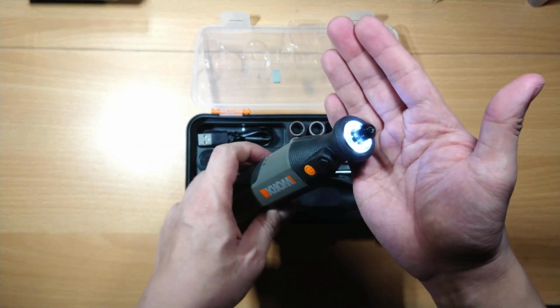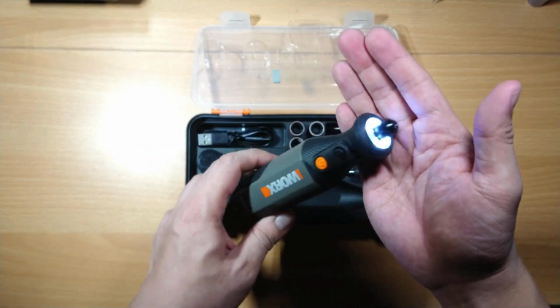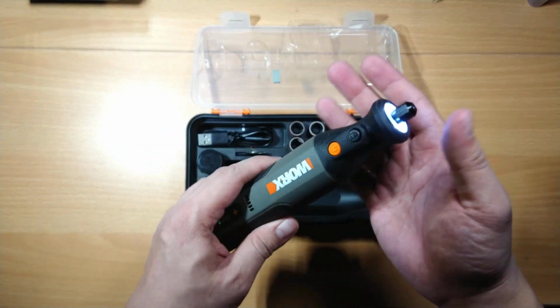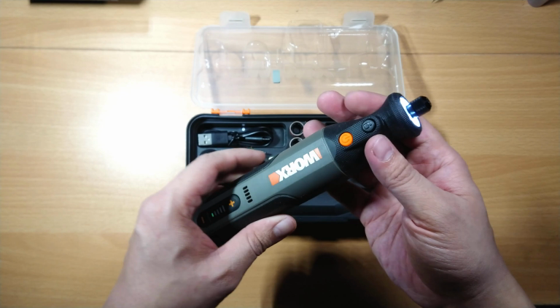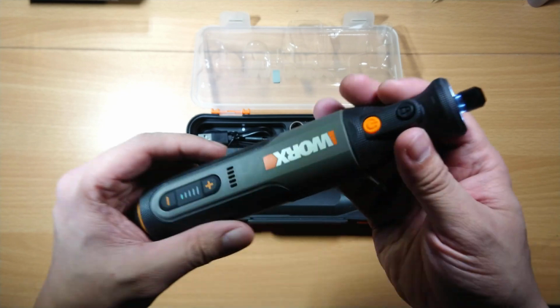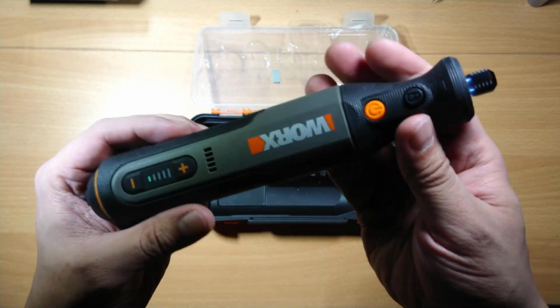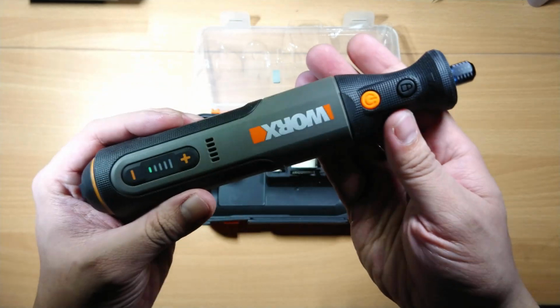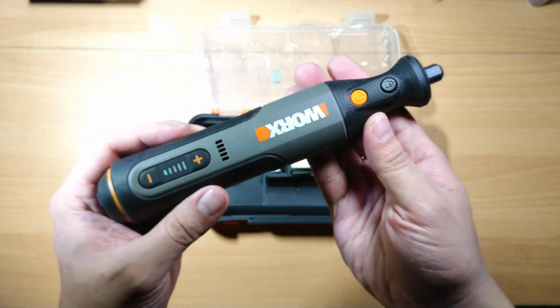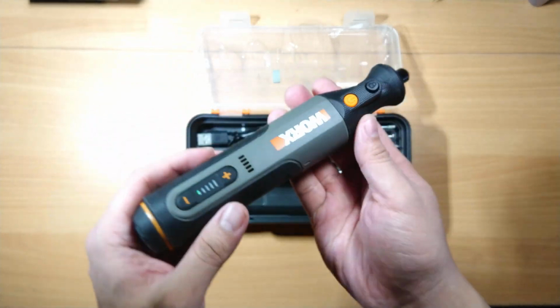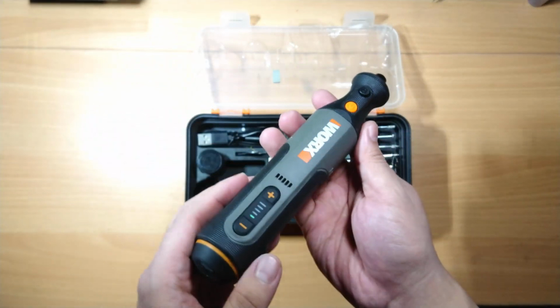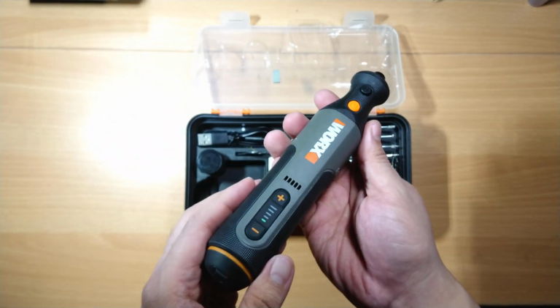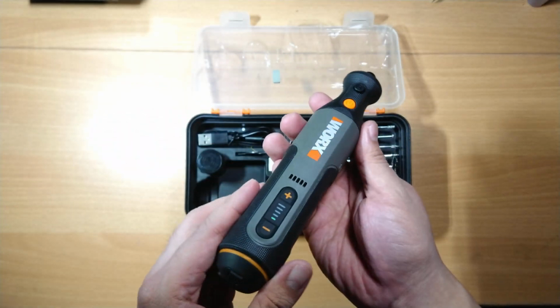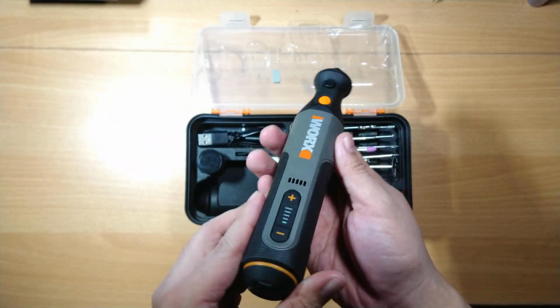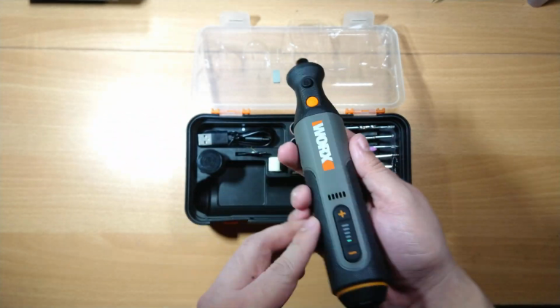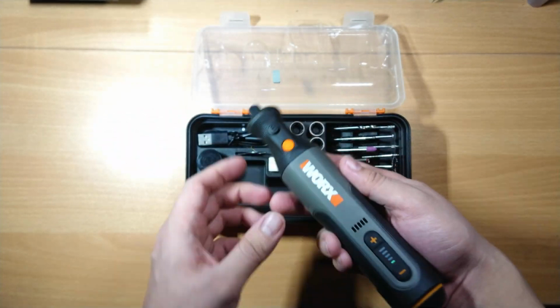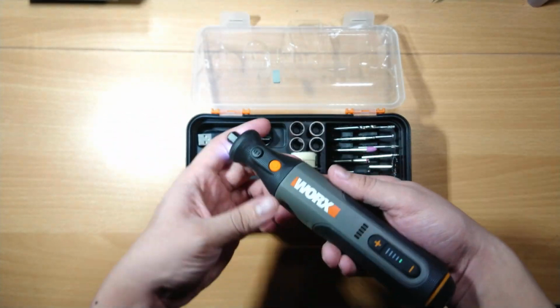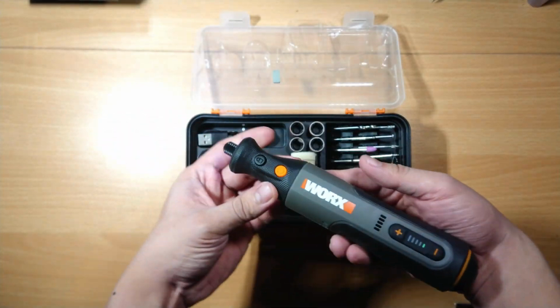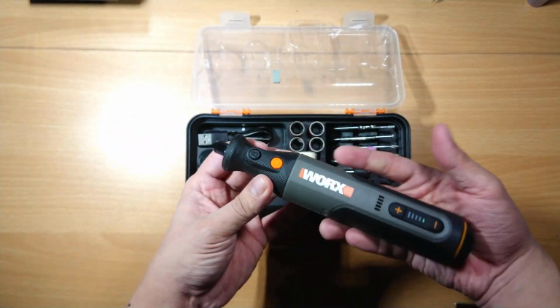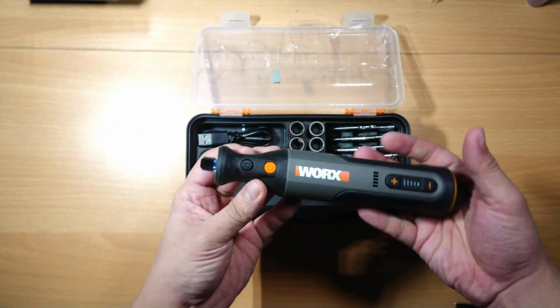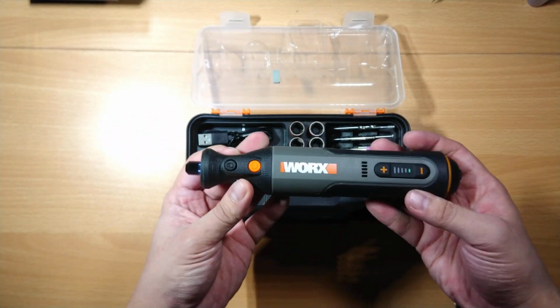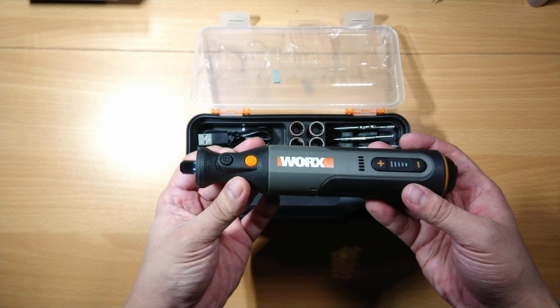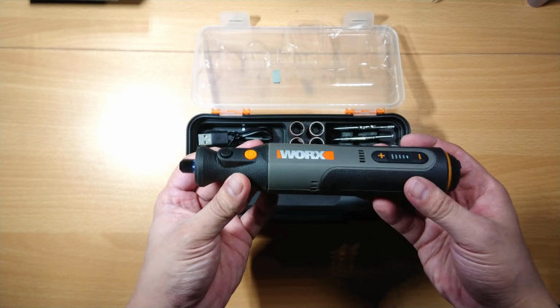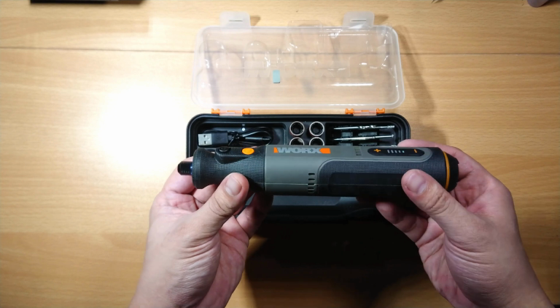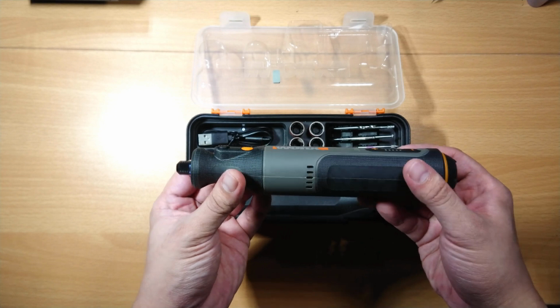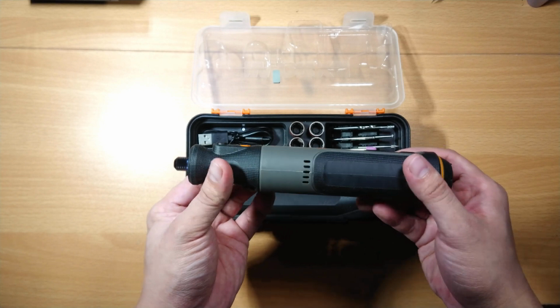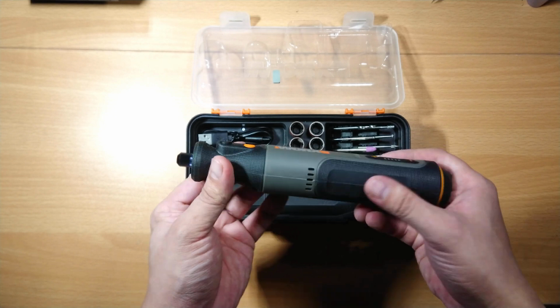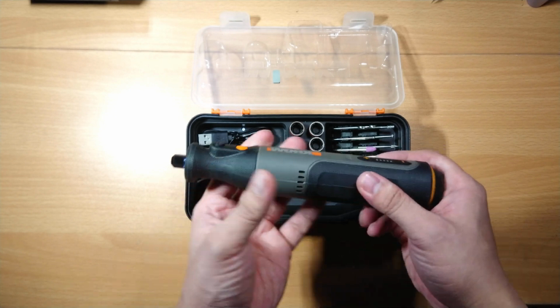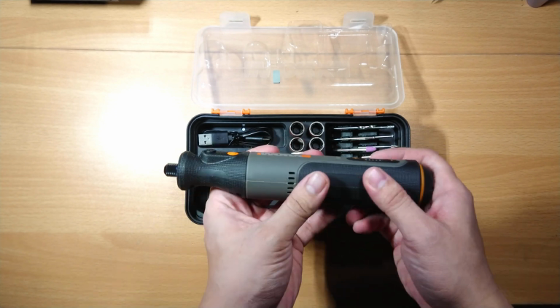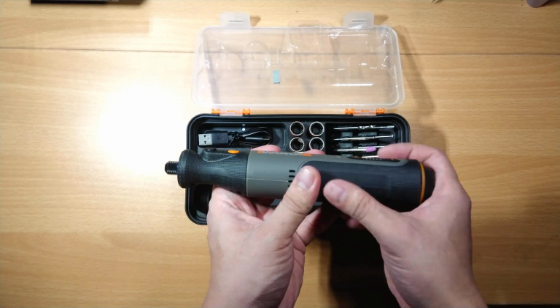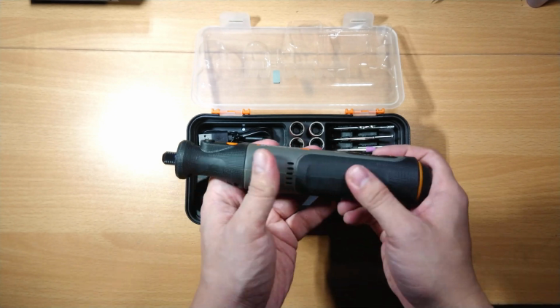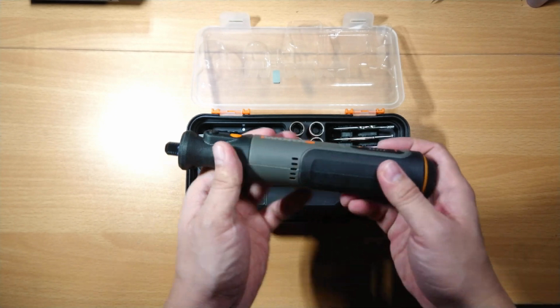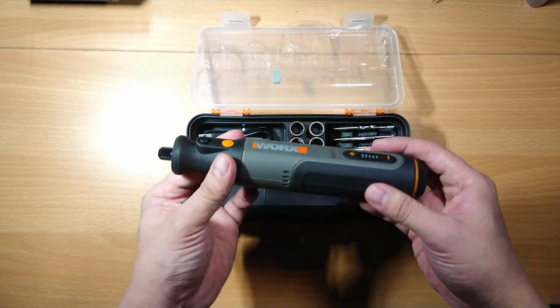The LED light is very bright. This will definitely help if you're going to use this for precision type of work.